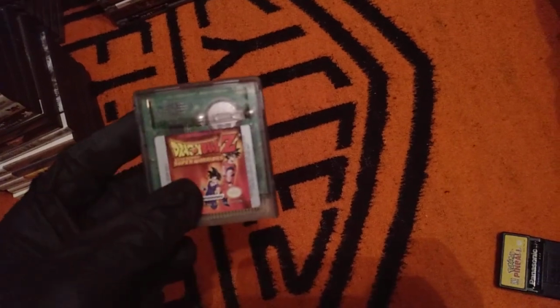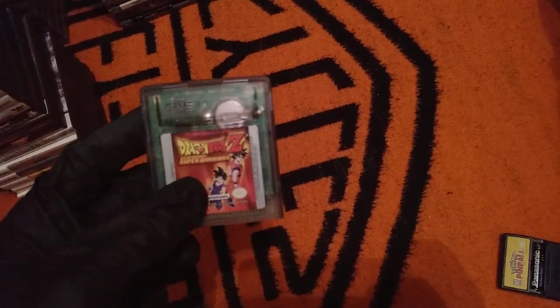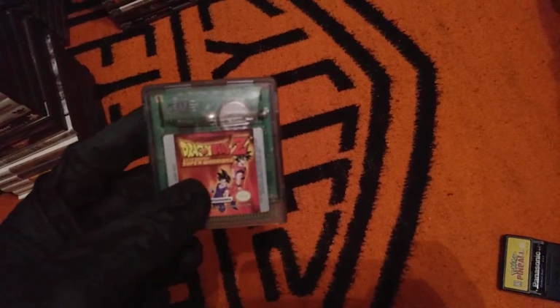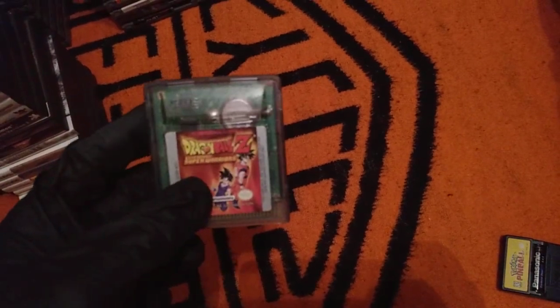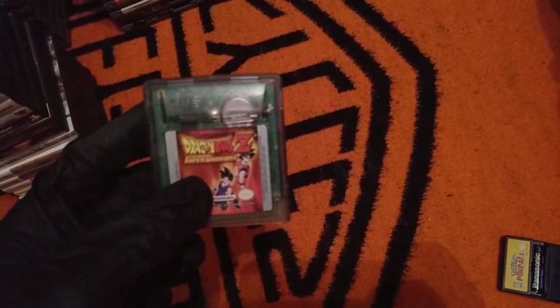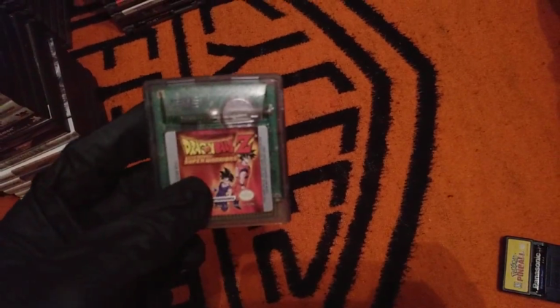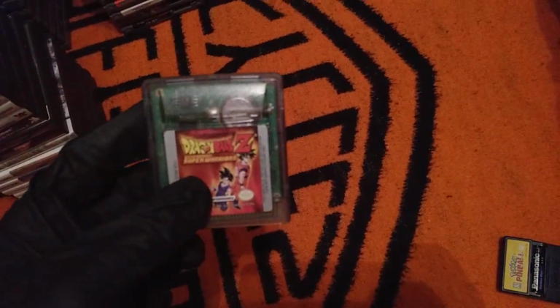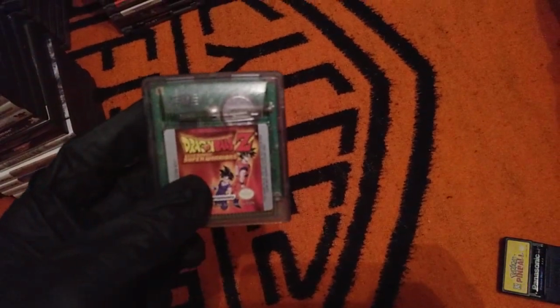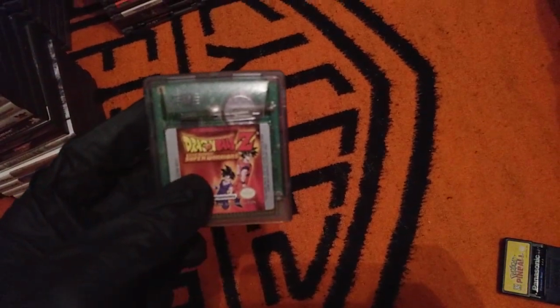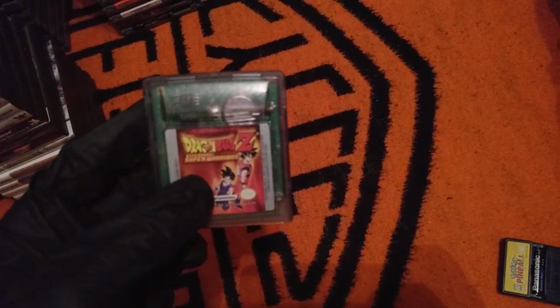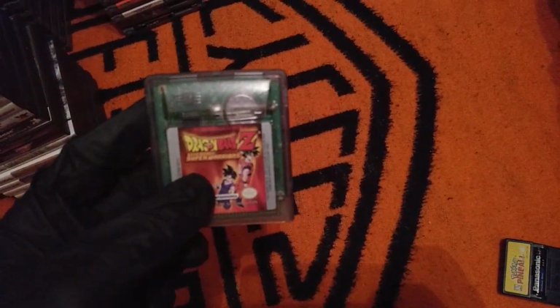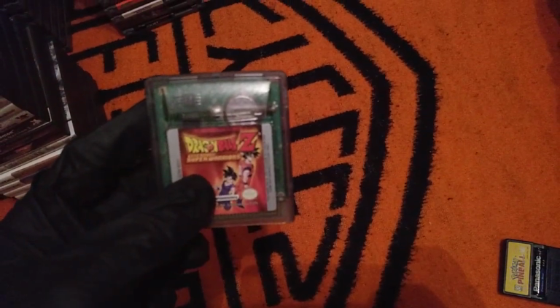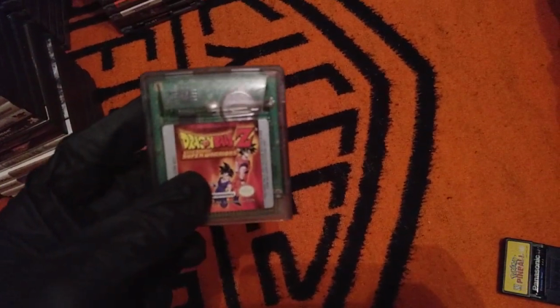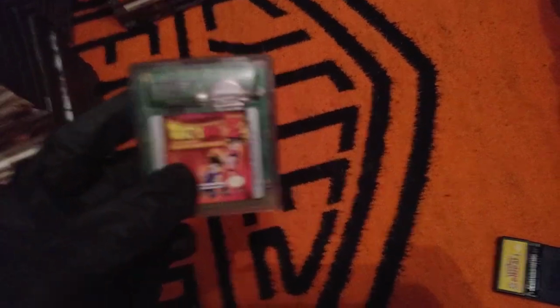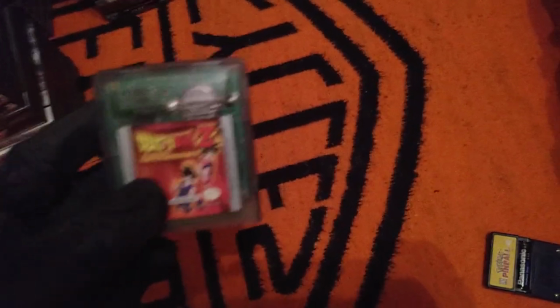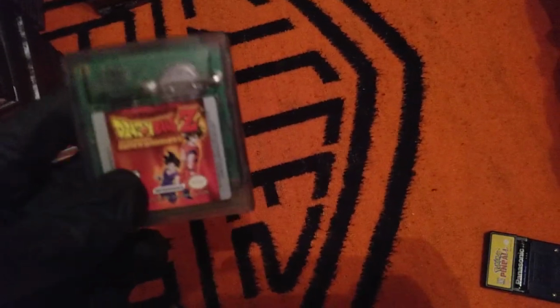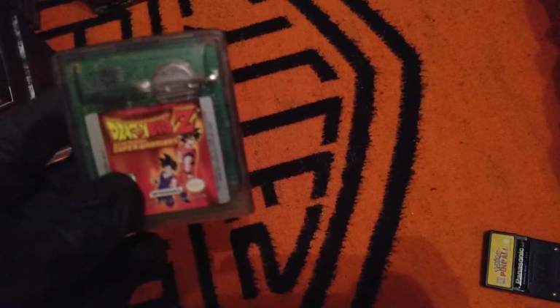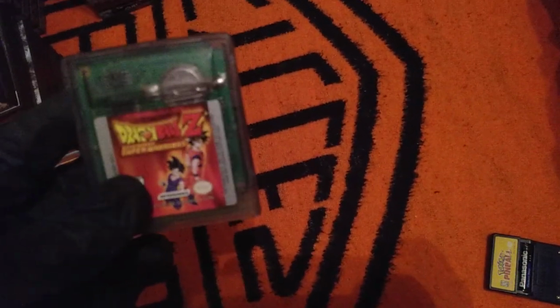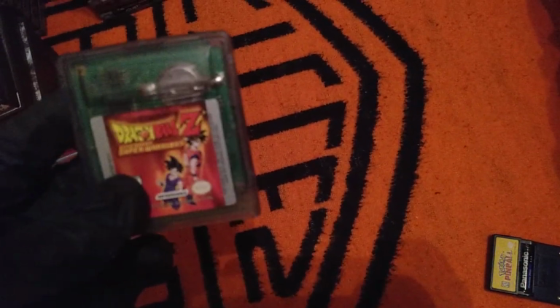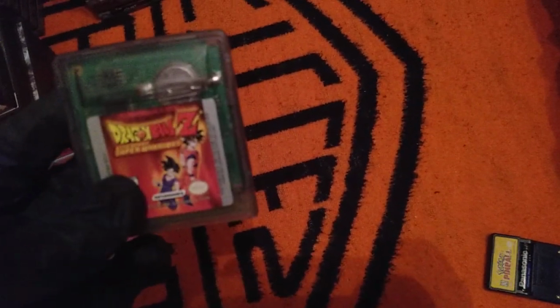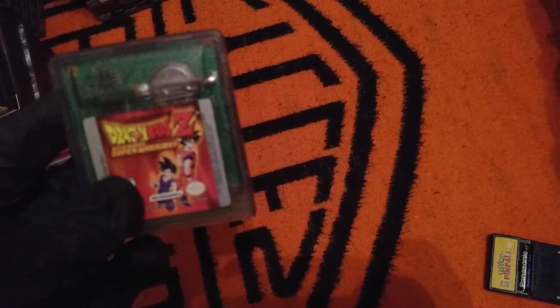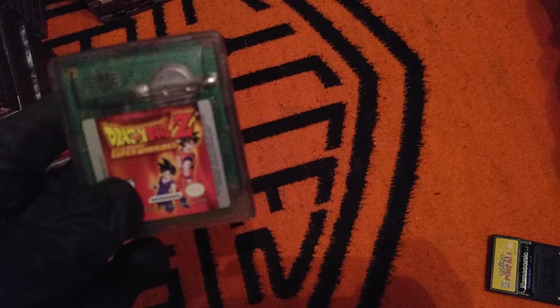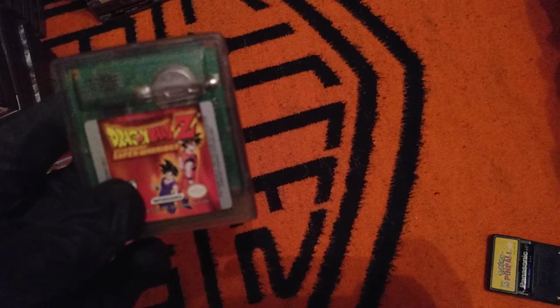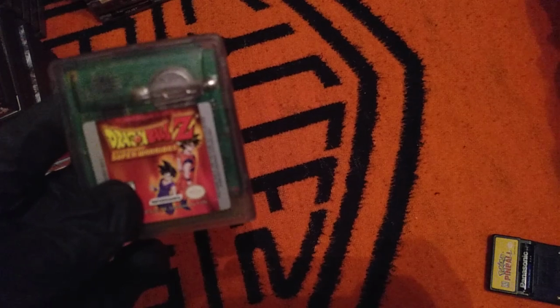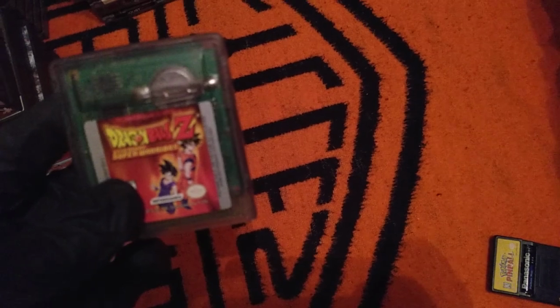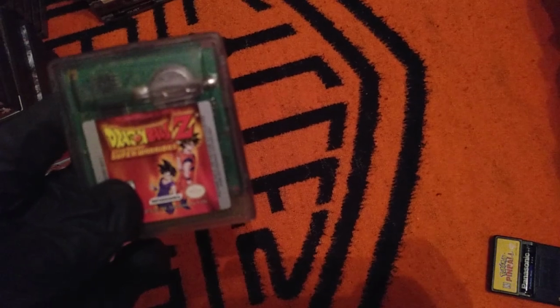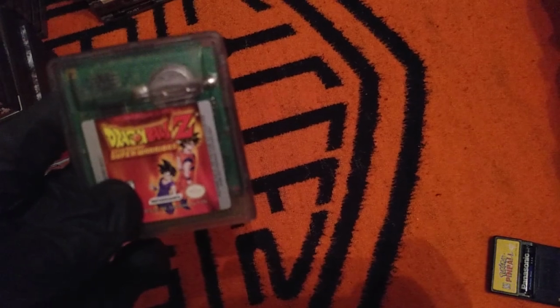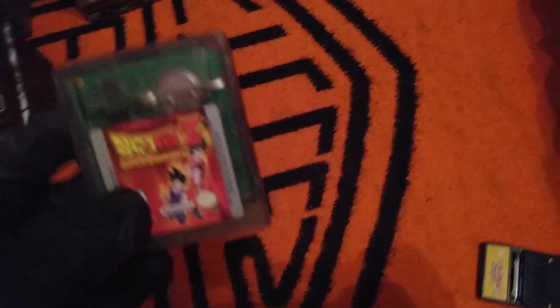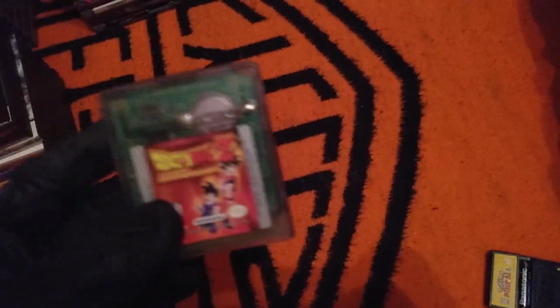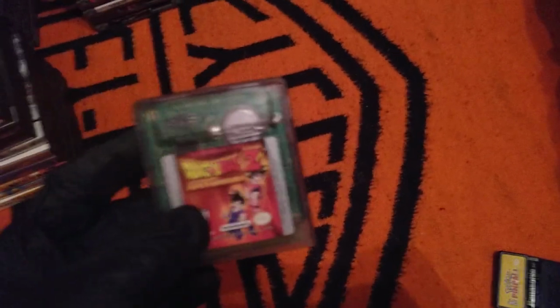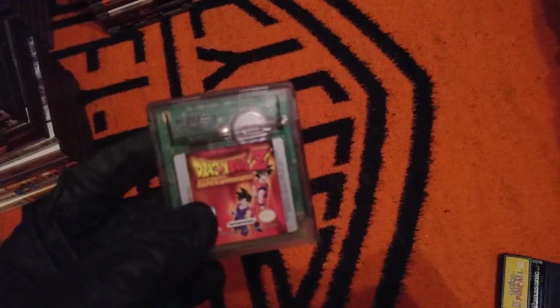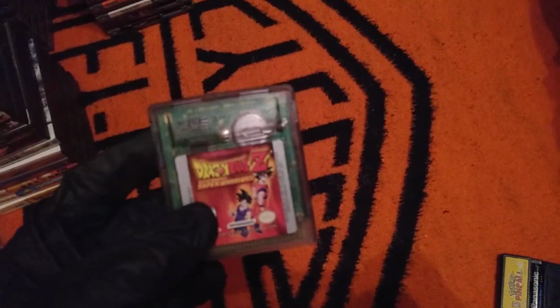Oracle of Ages, which looks way, way better.